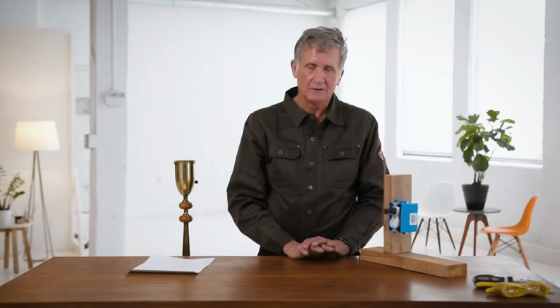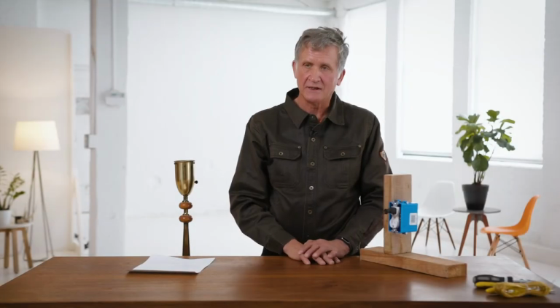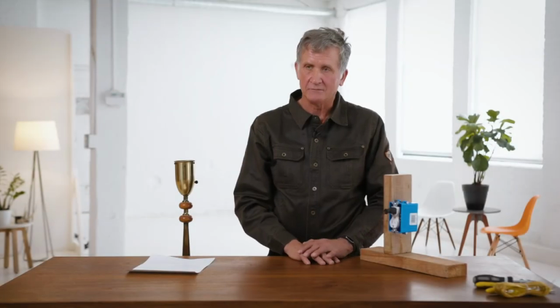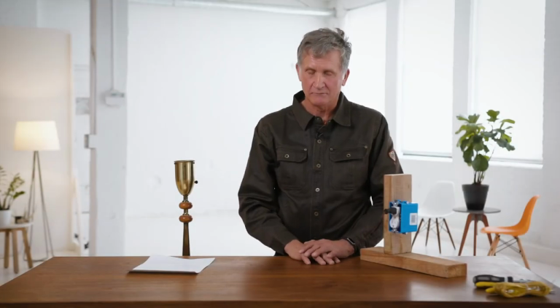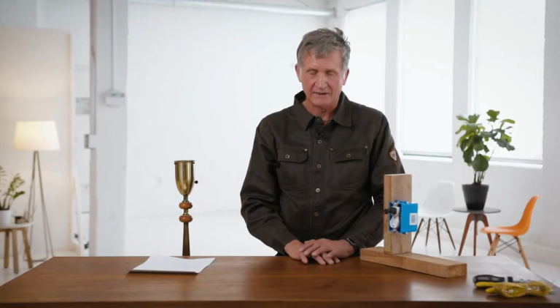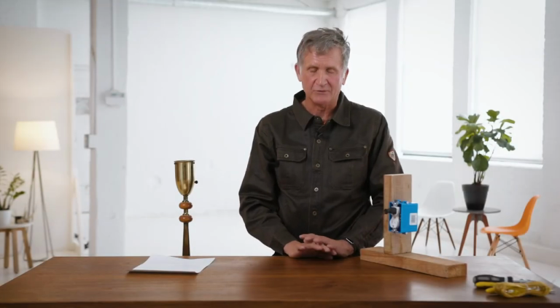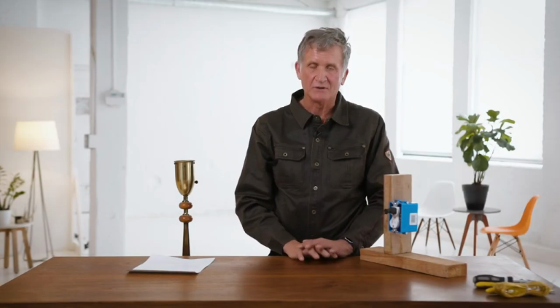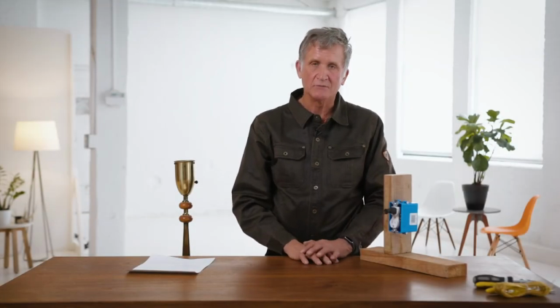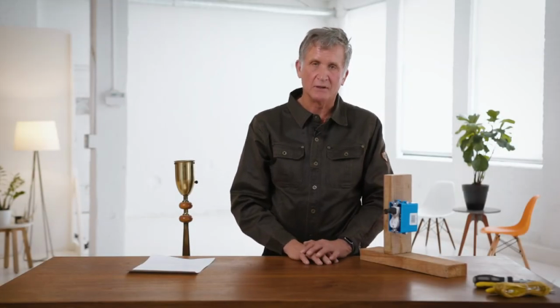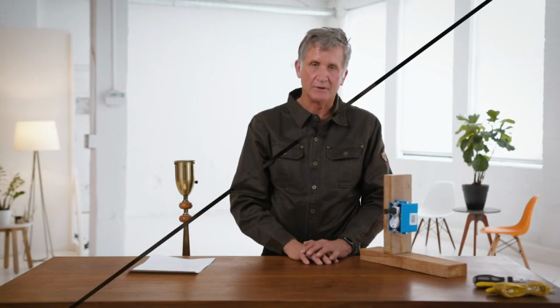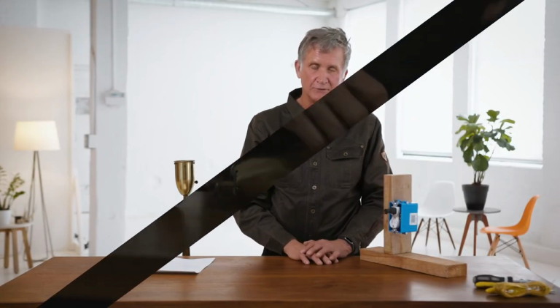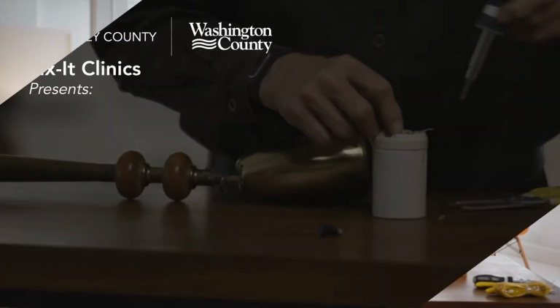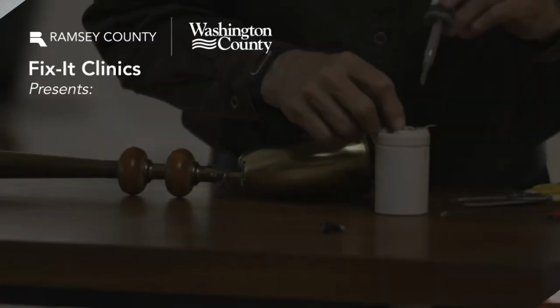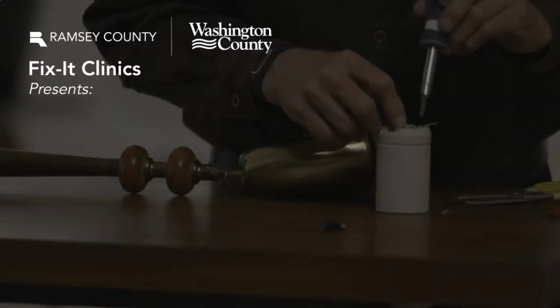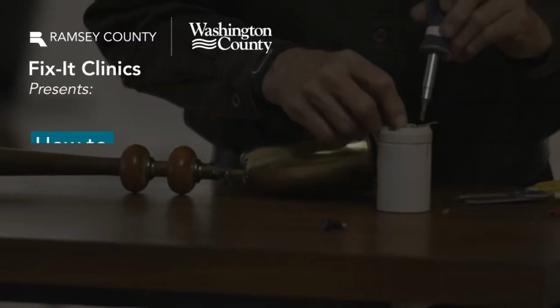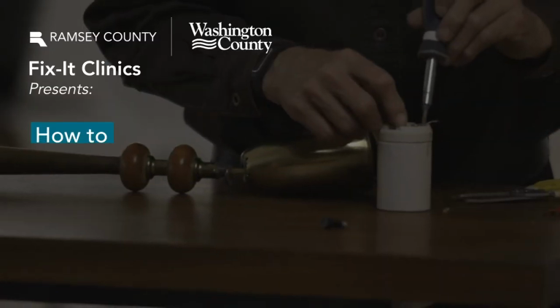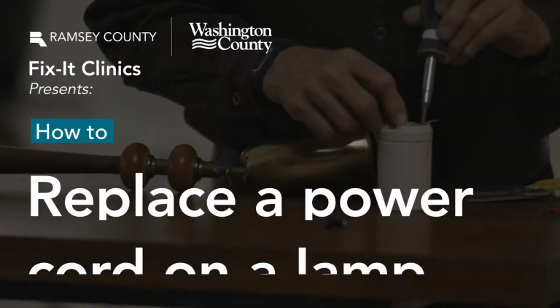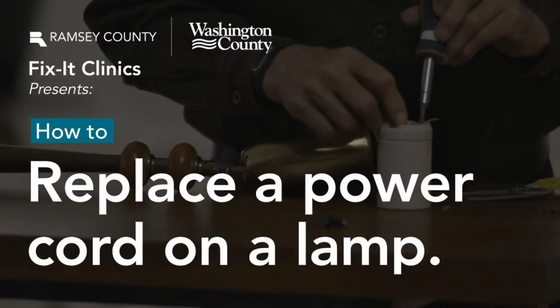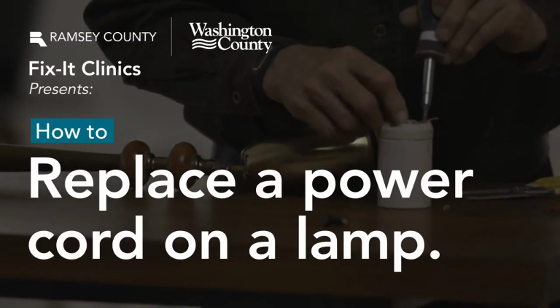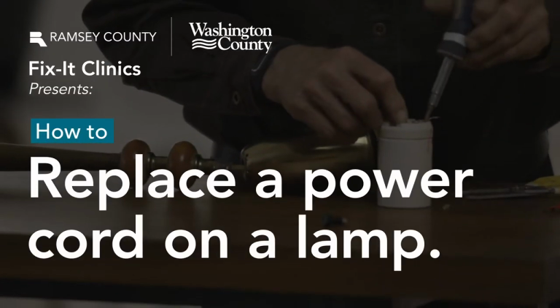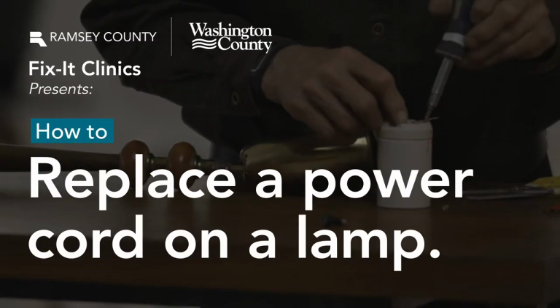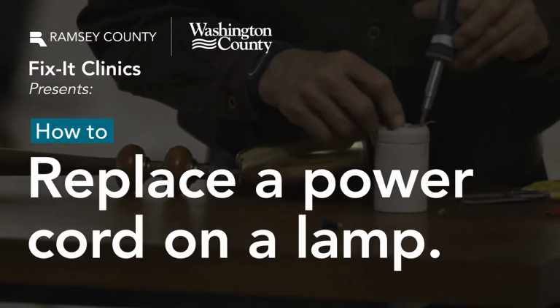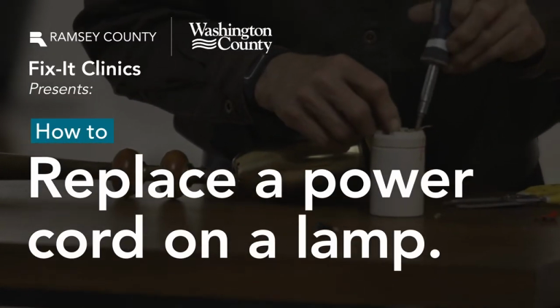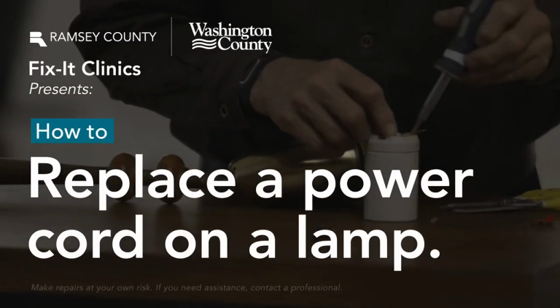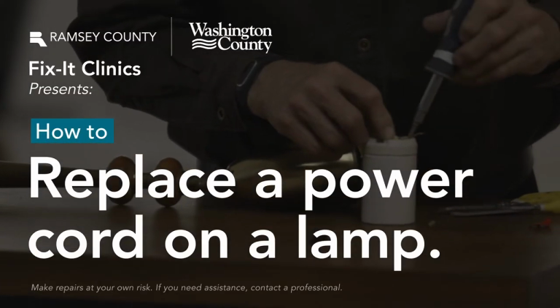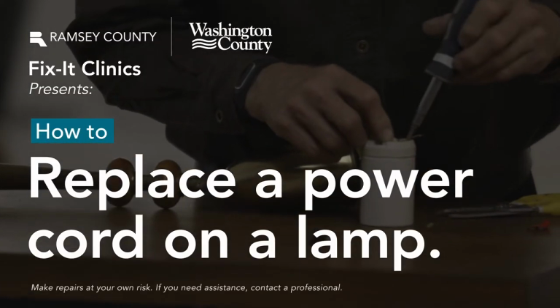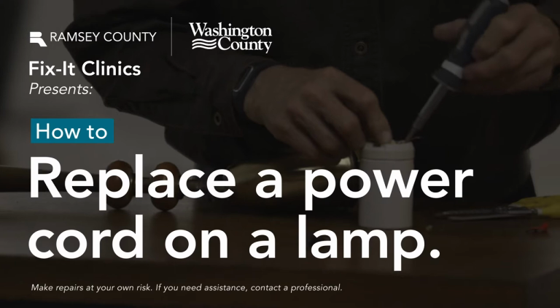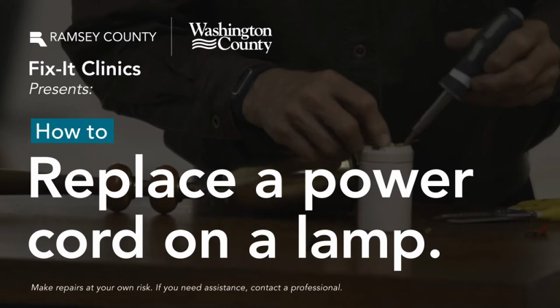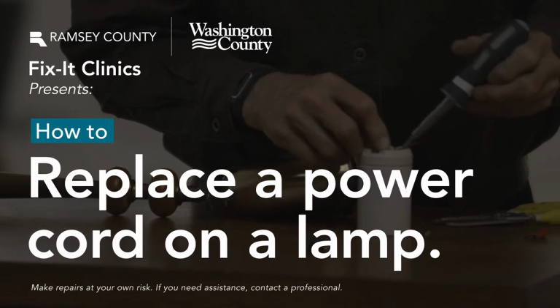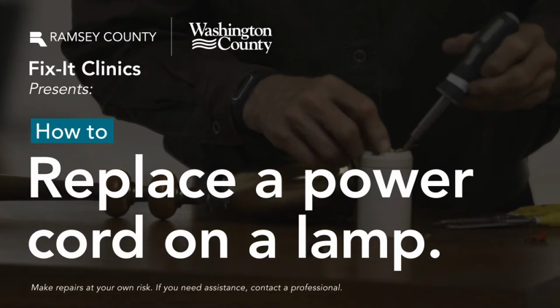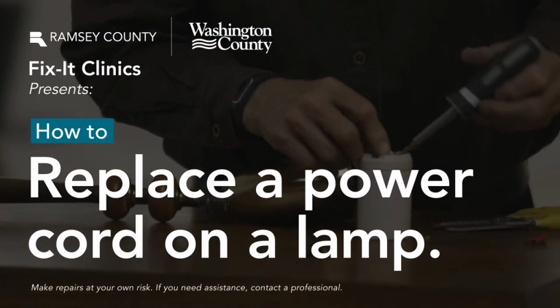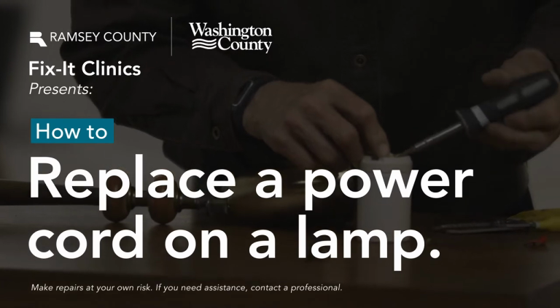Hi, my name is Jim. I'm here to show you how to replace a power cord on a floor lamp.